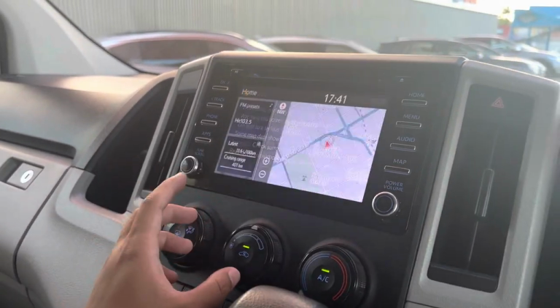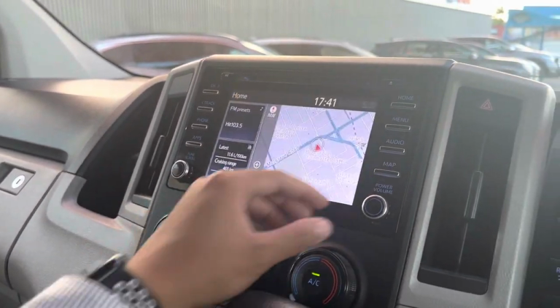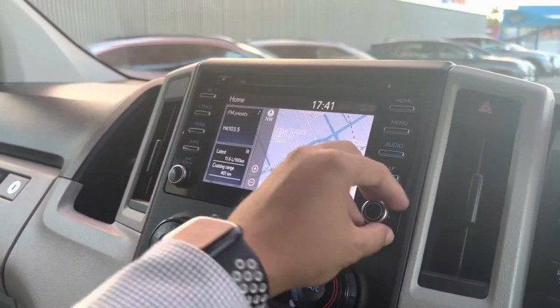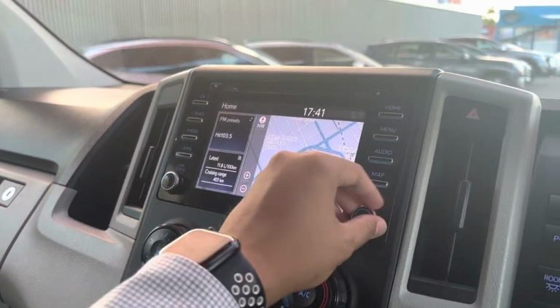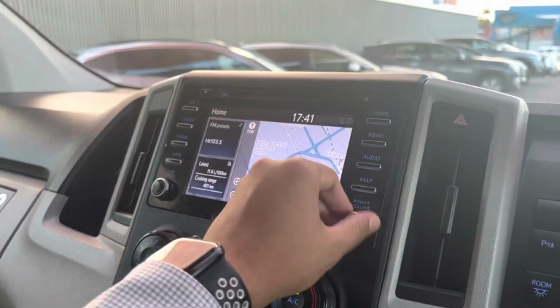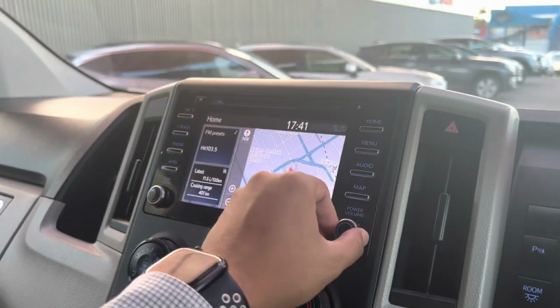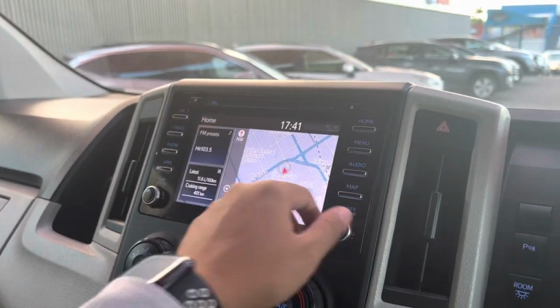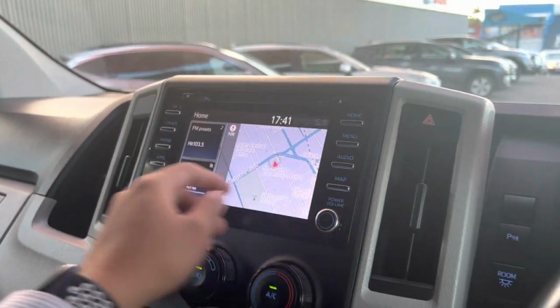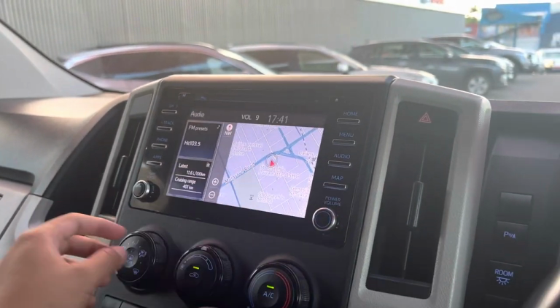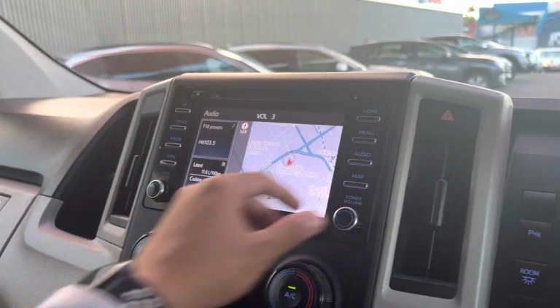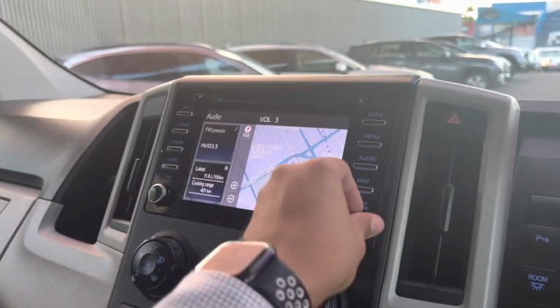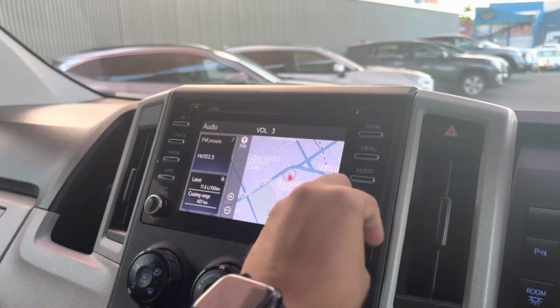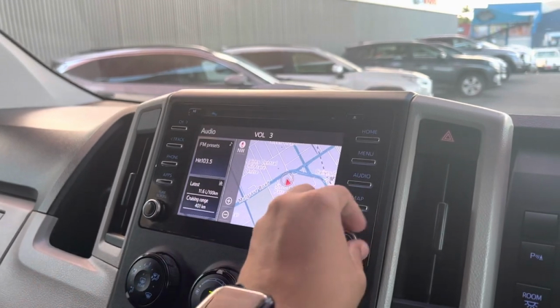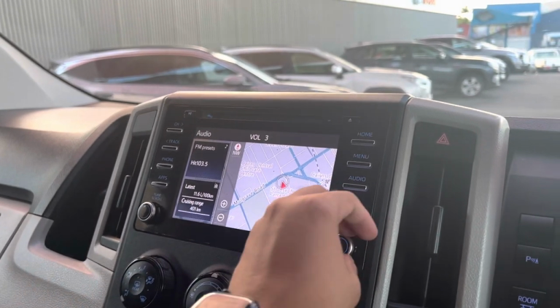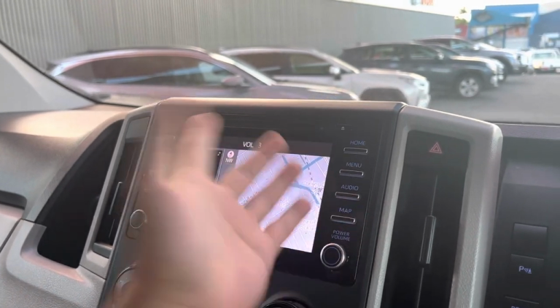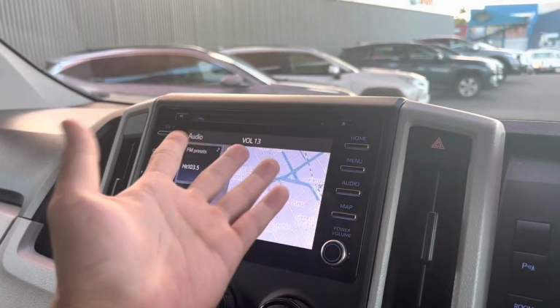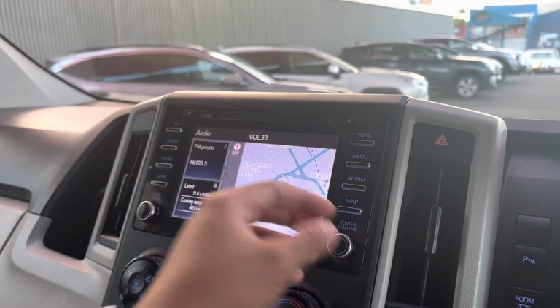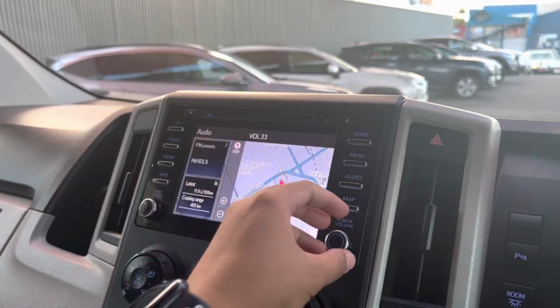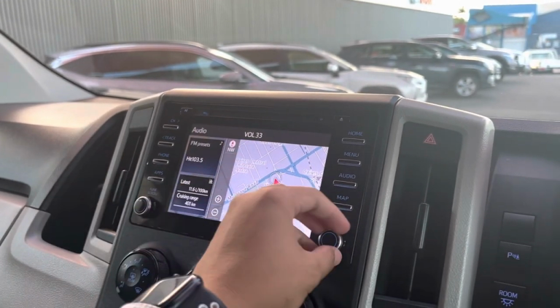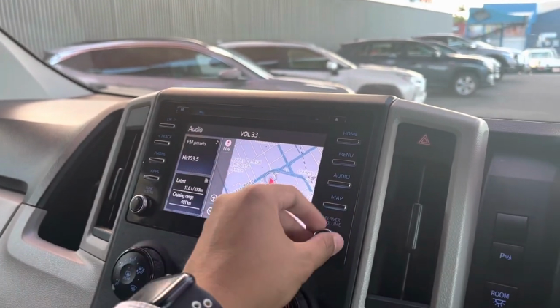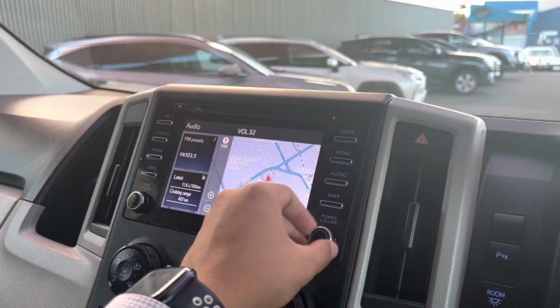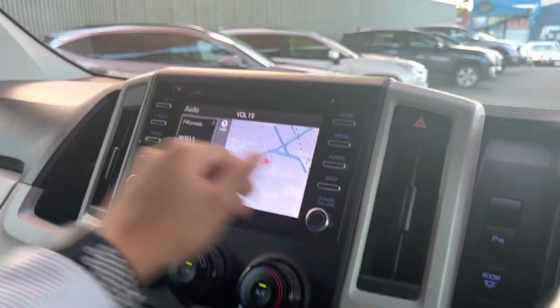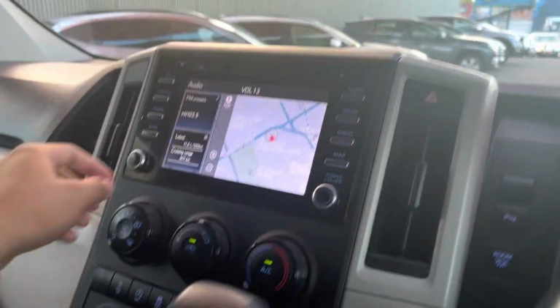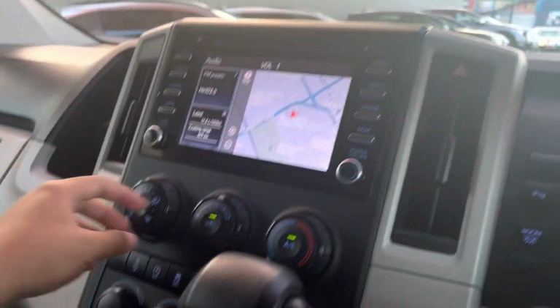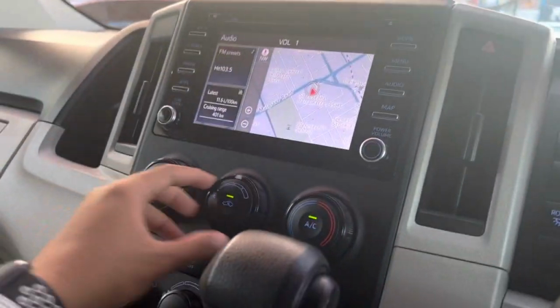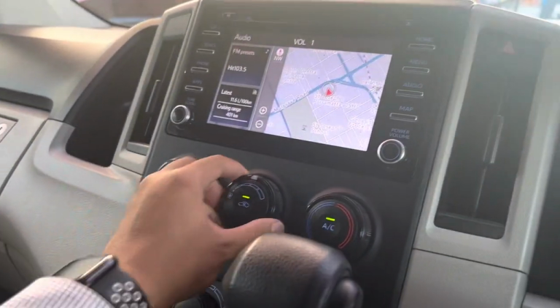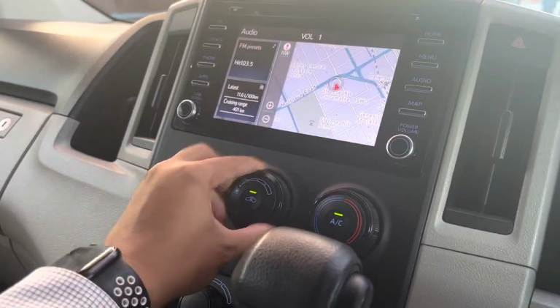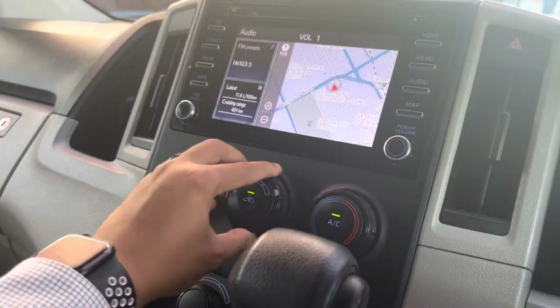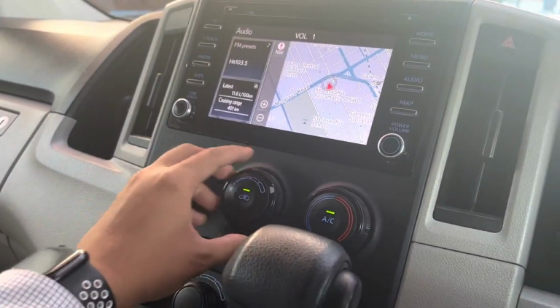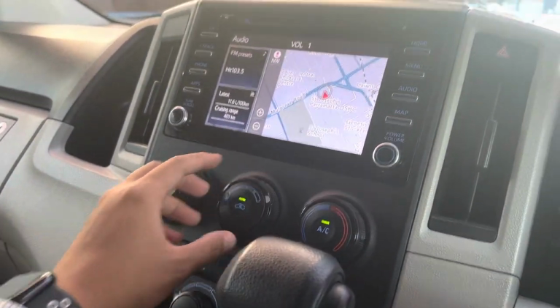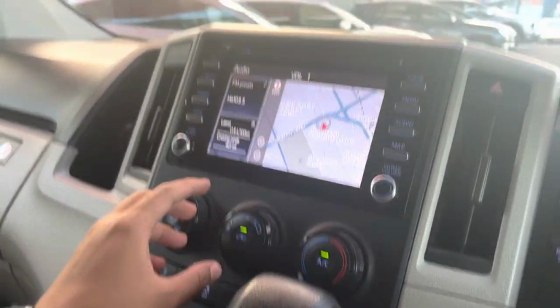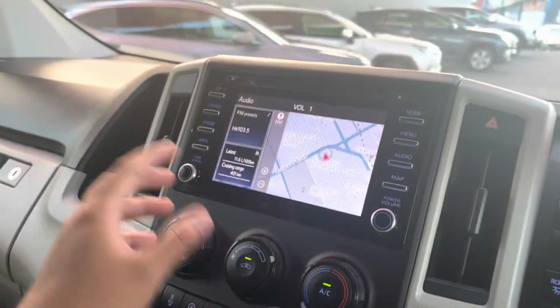Turn the volume down. But yeah, as you can hear, volume does work very nicely. Aircon very cold as well.